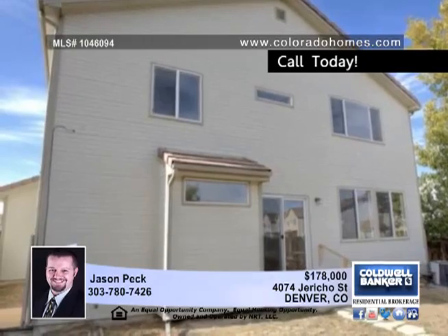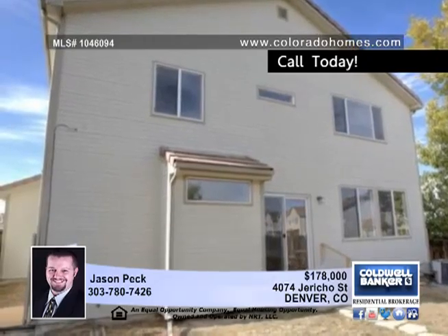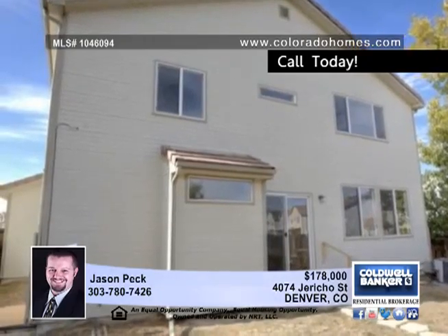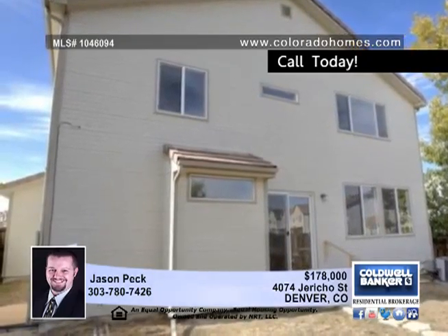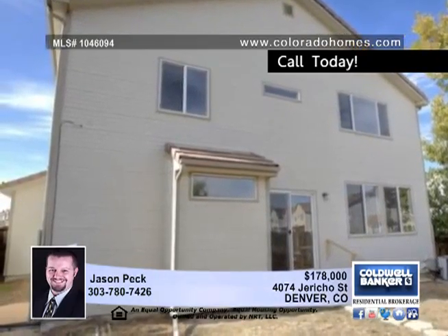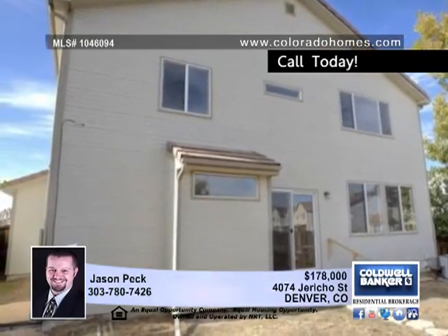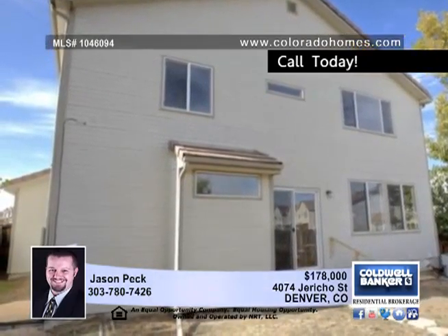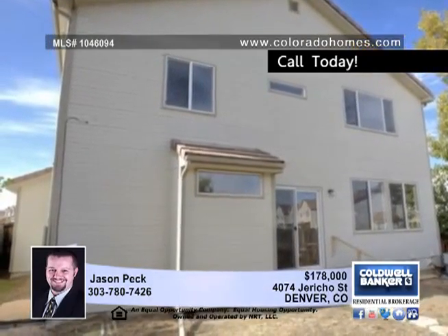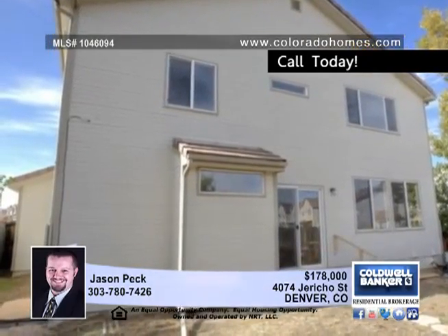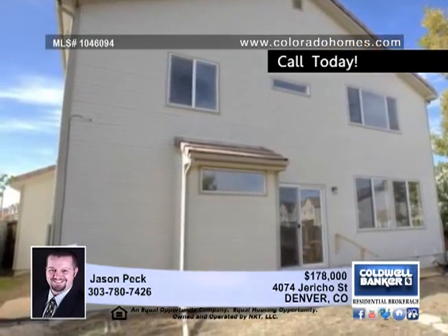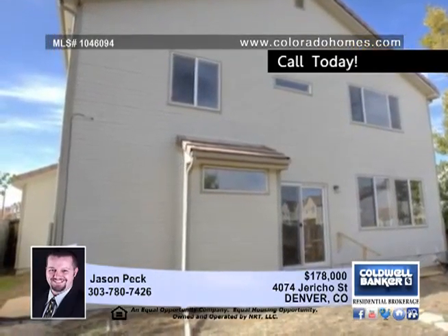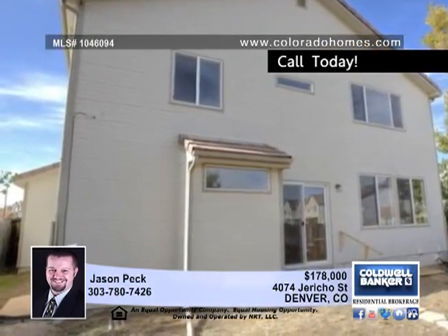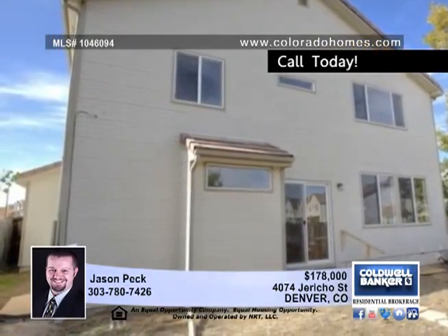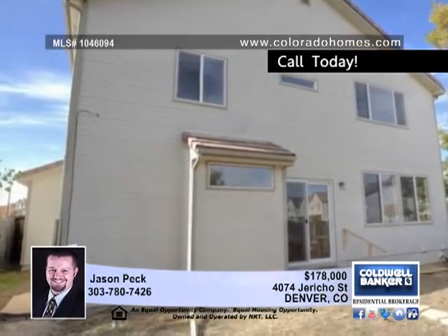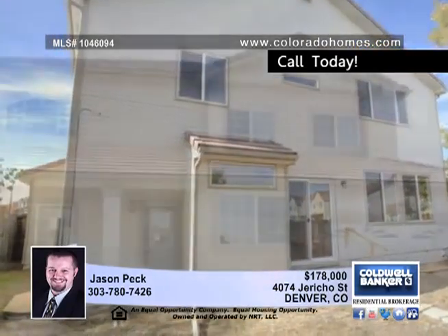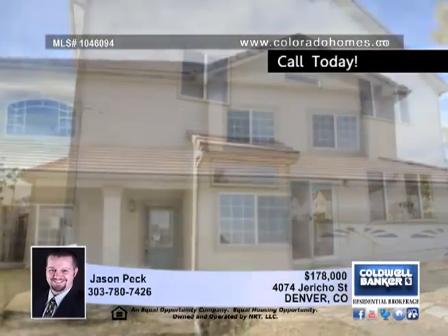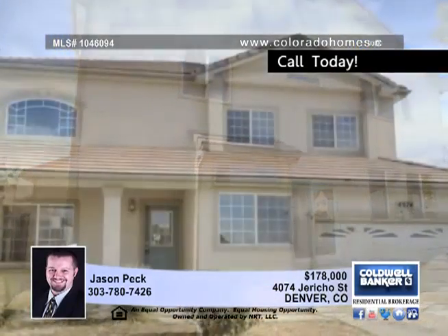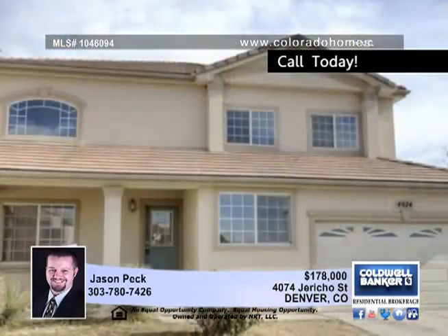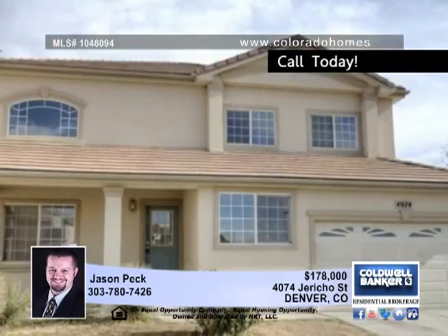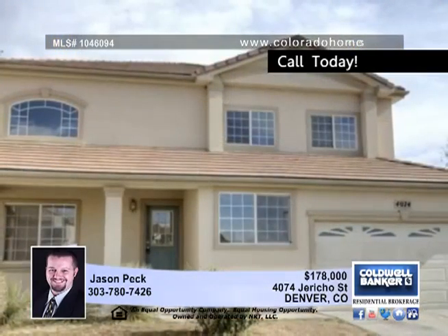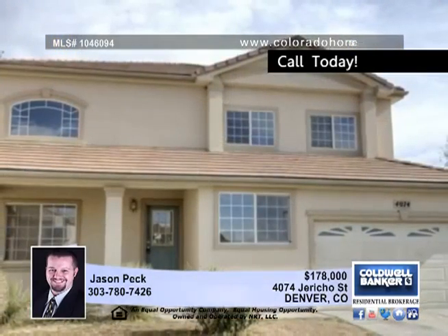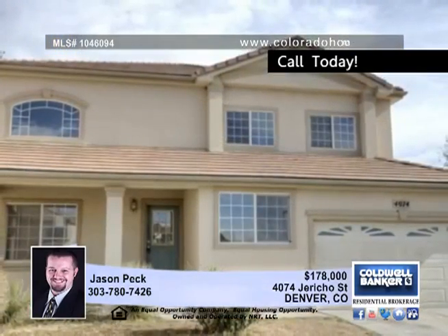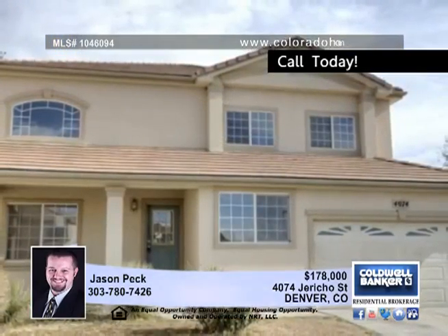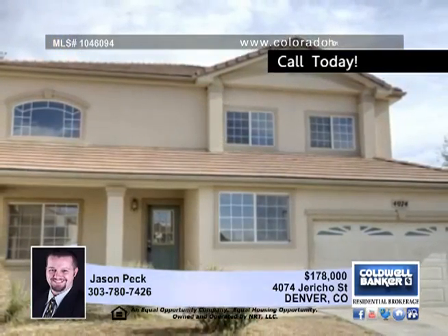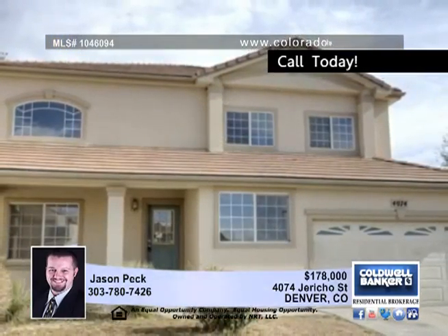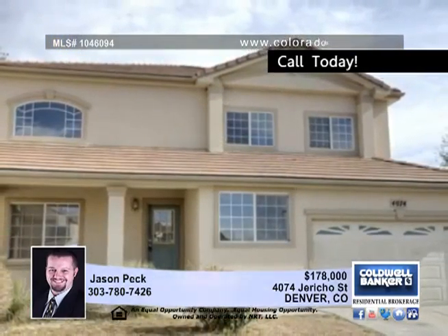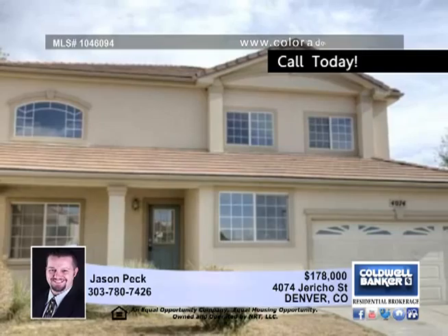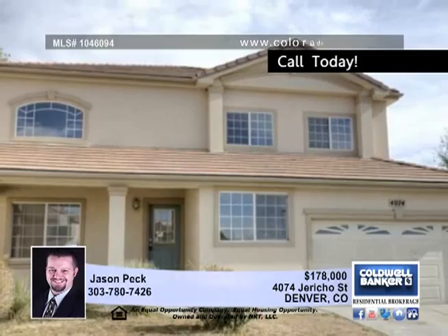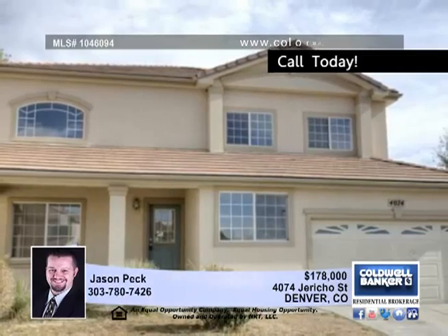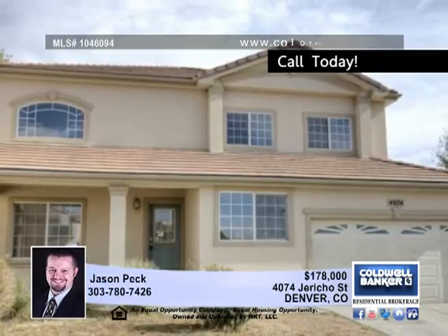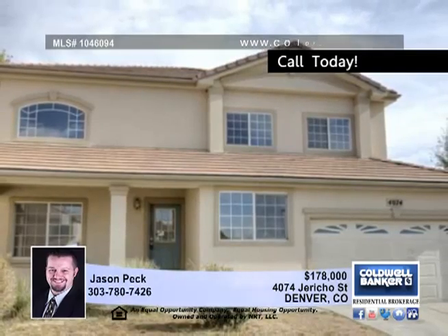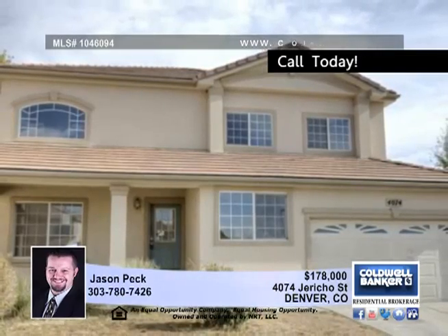Call today about the $100 down payment program for FHA buyers. Jason Peck has more details.